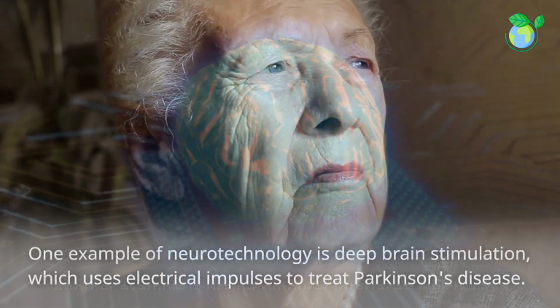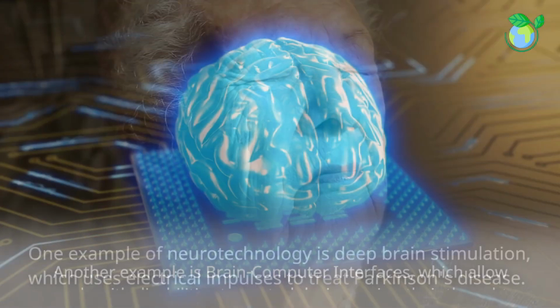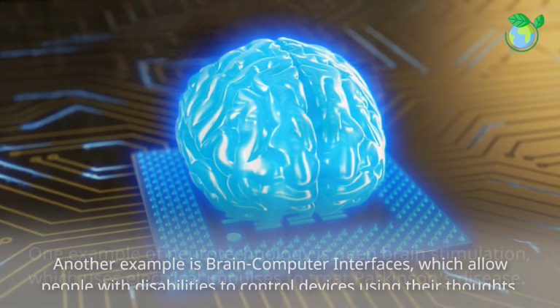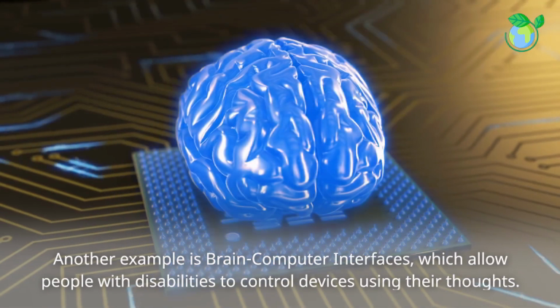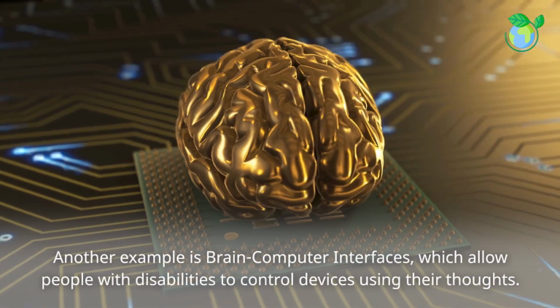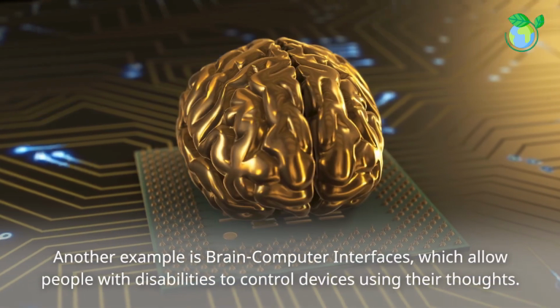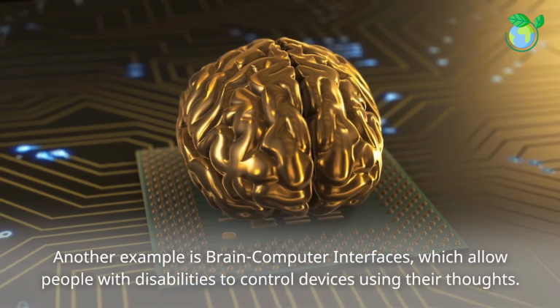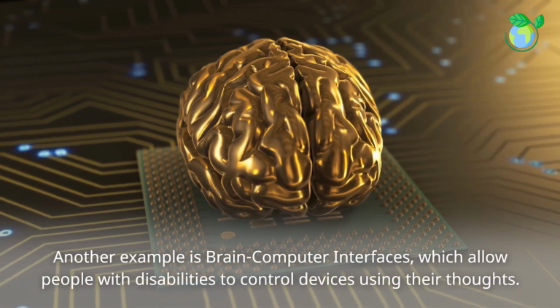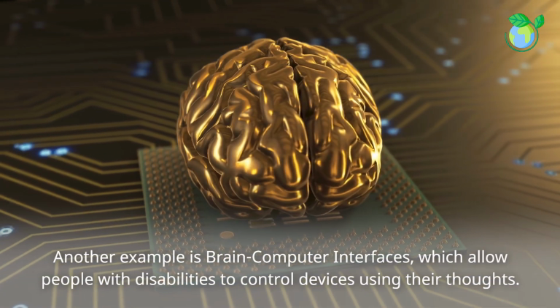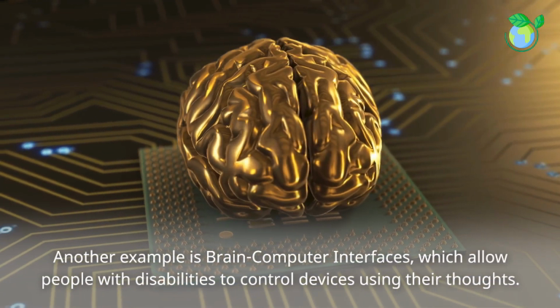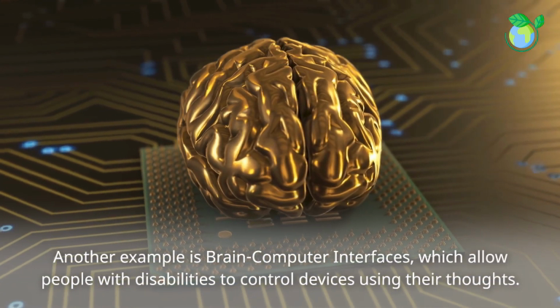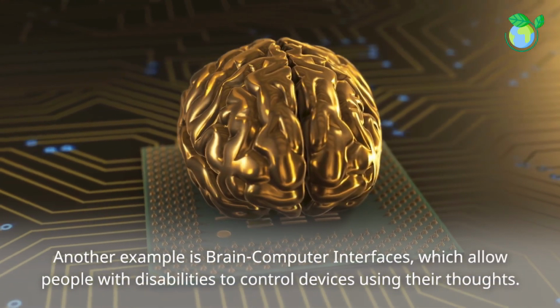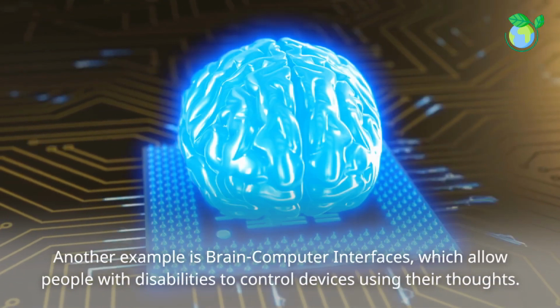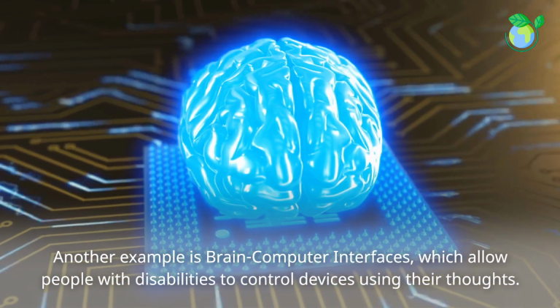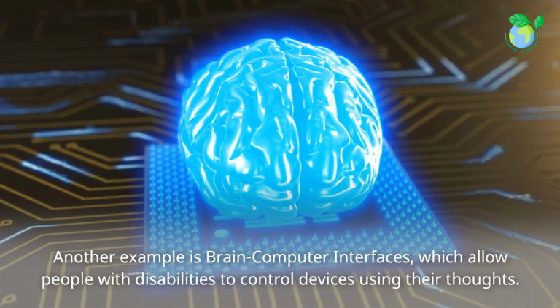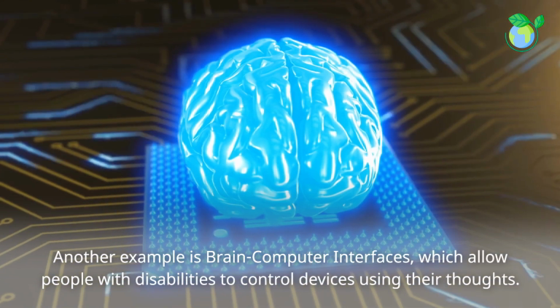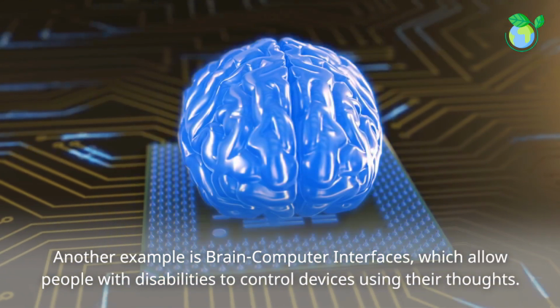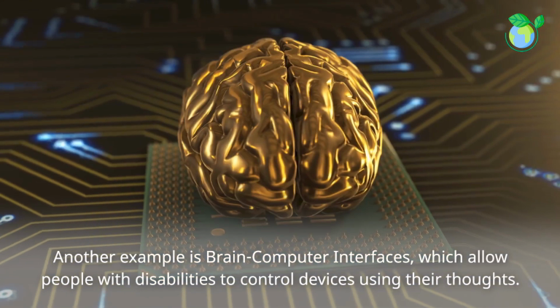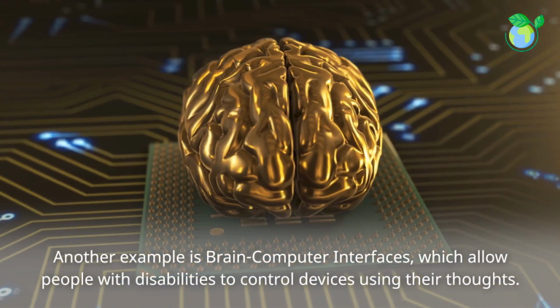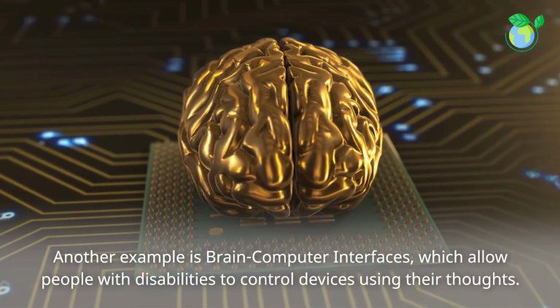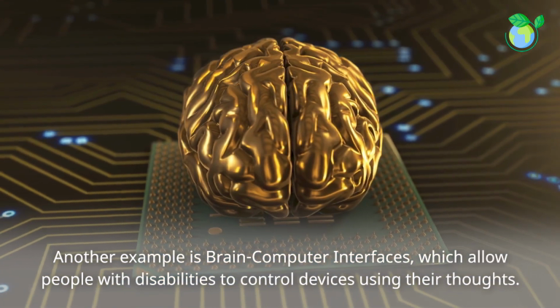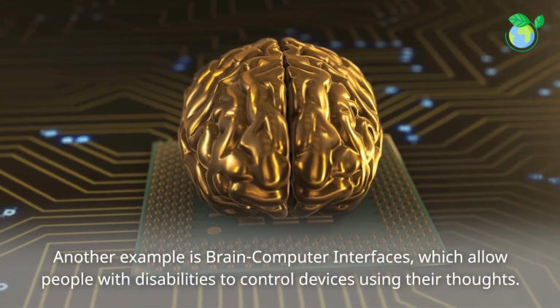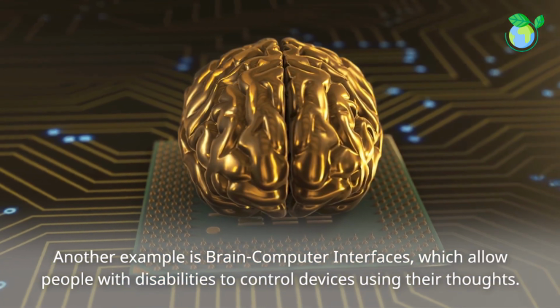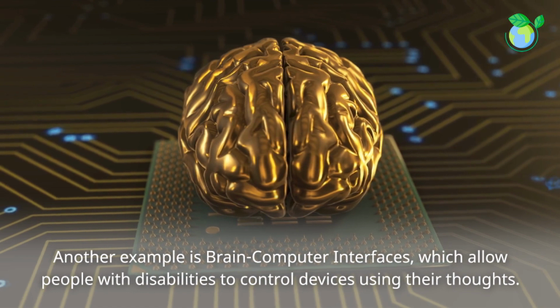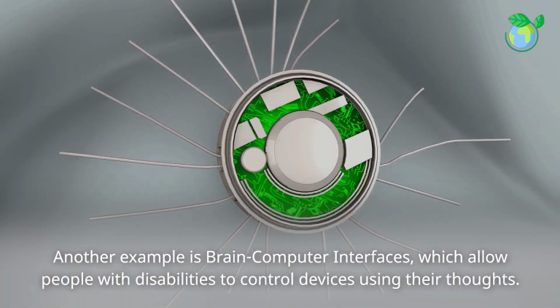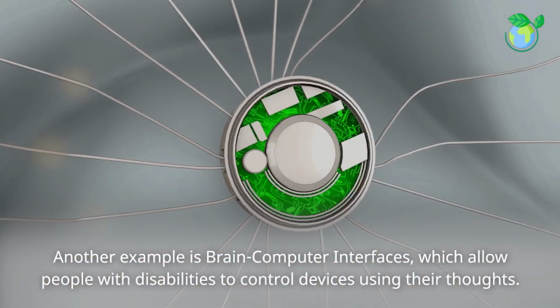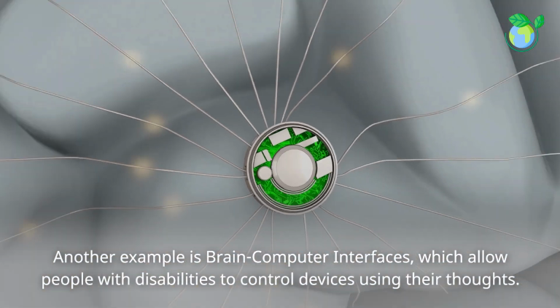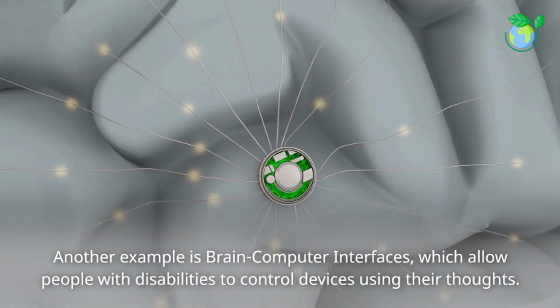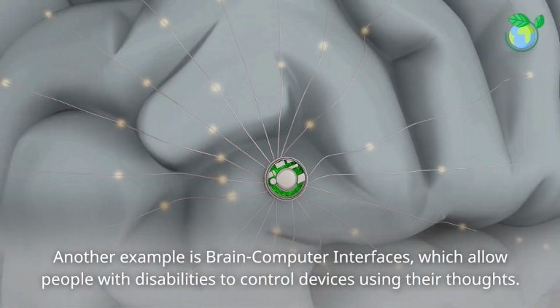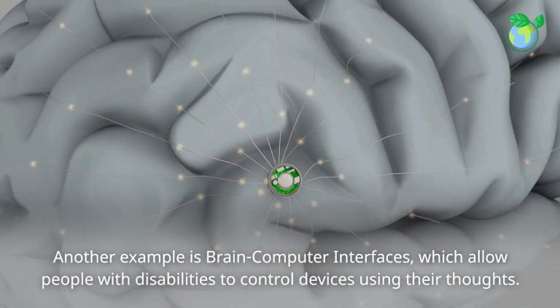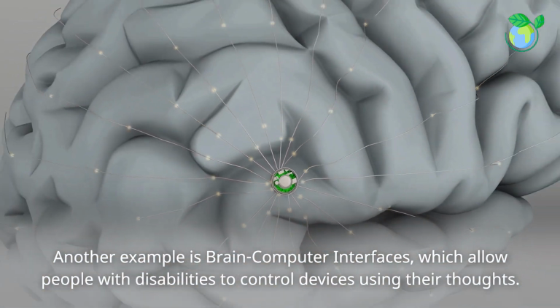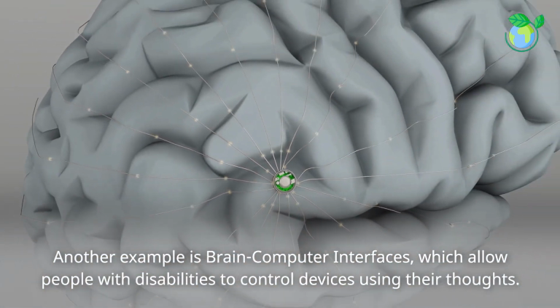Another example is brain-computer interfaces, which allow people with disabilities to control devices using their thoughts.